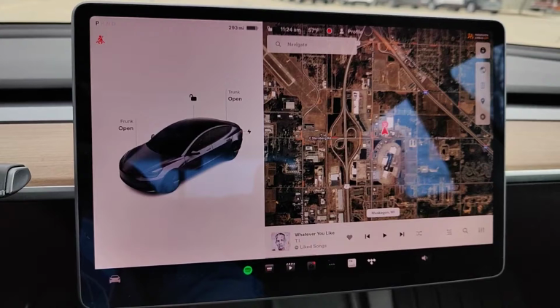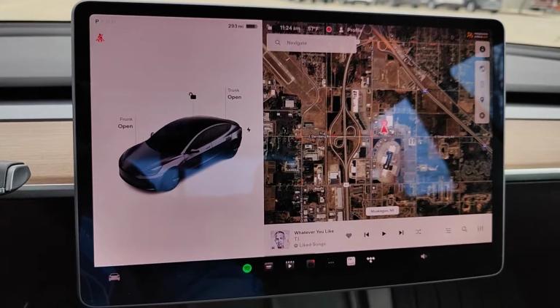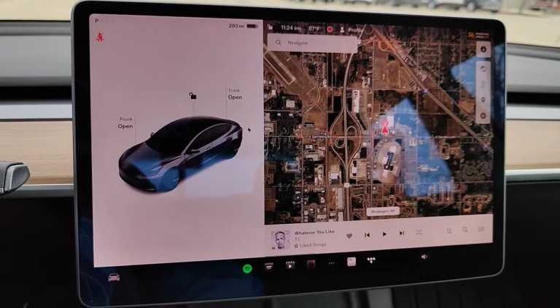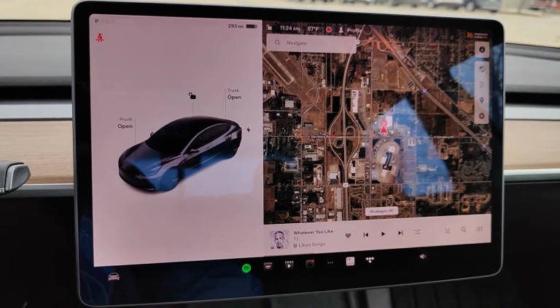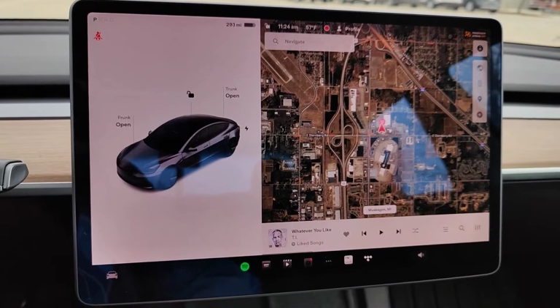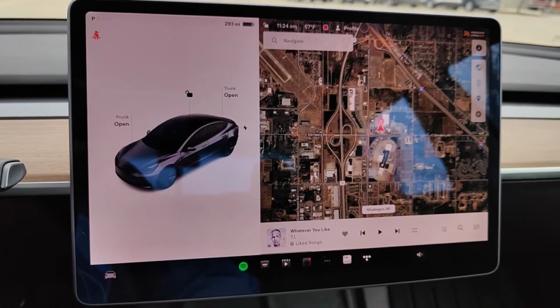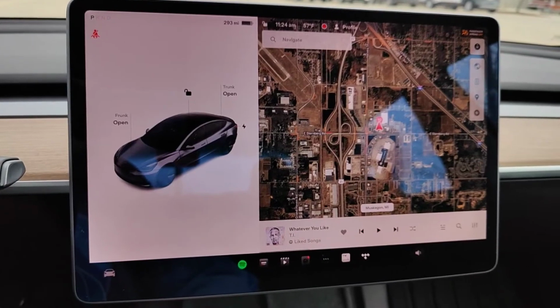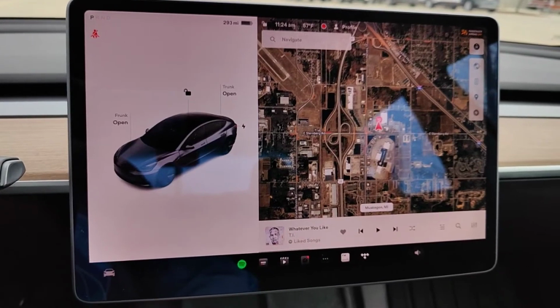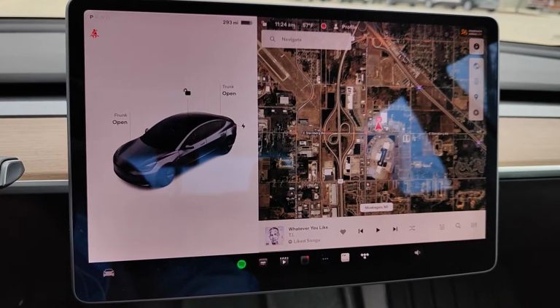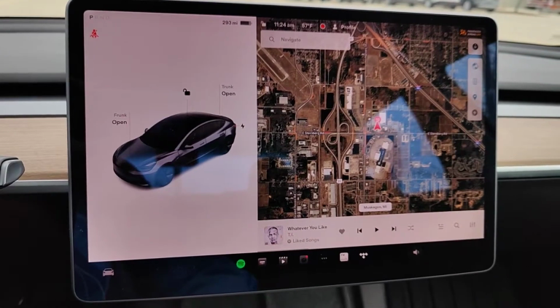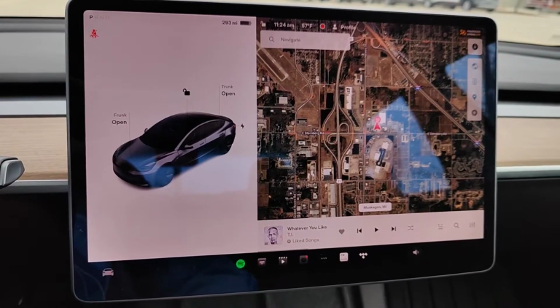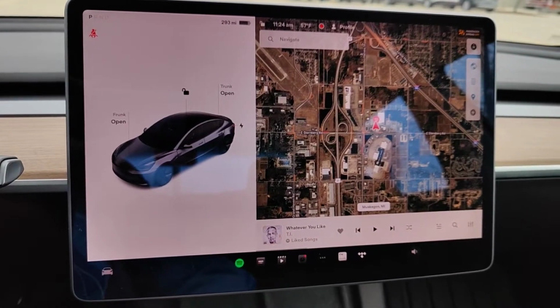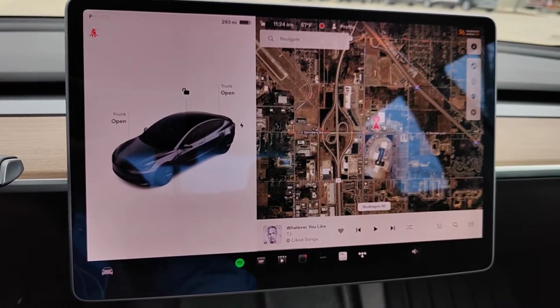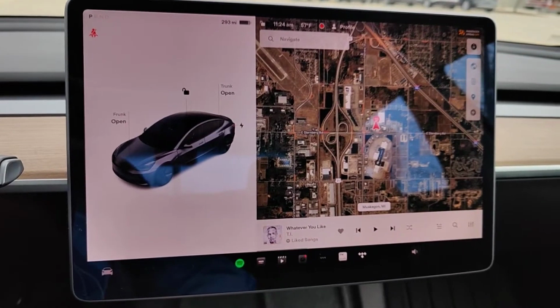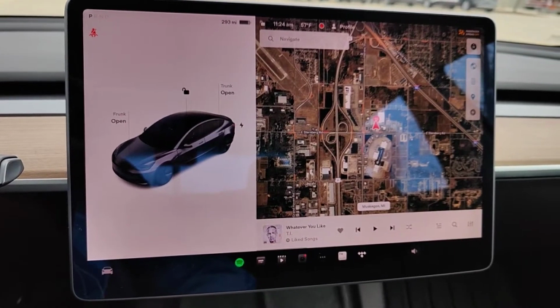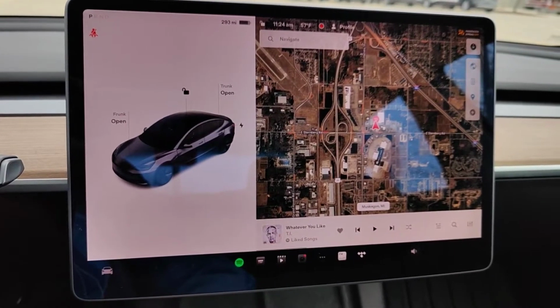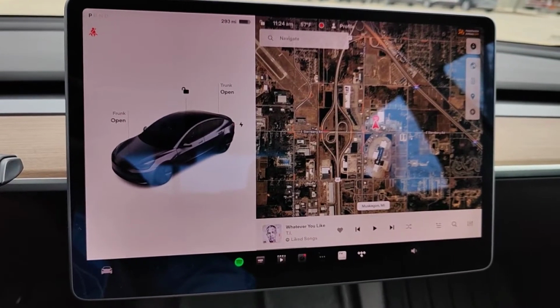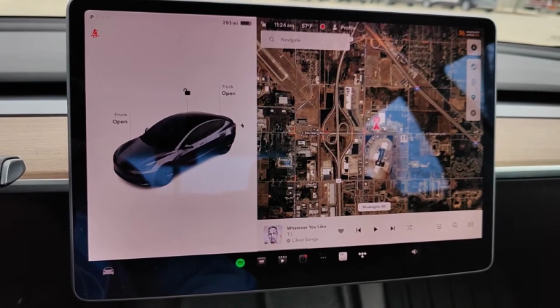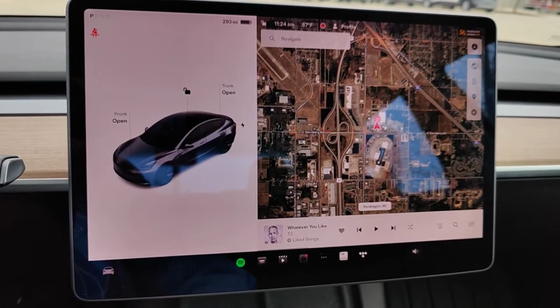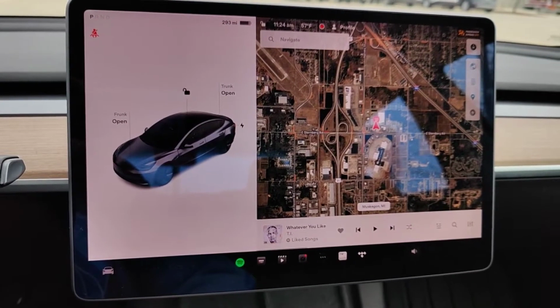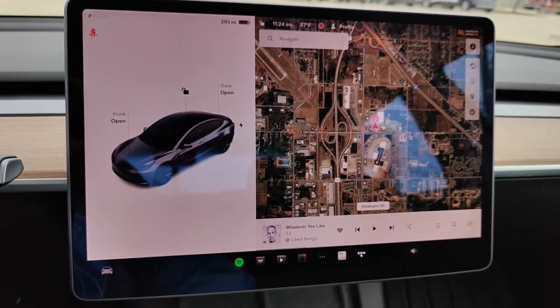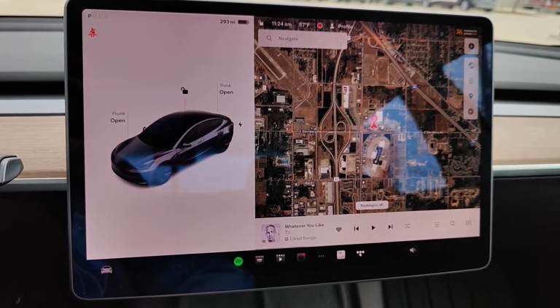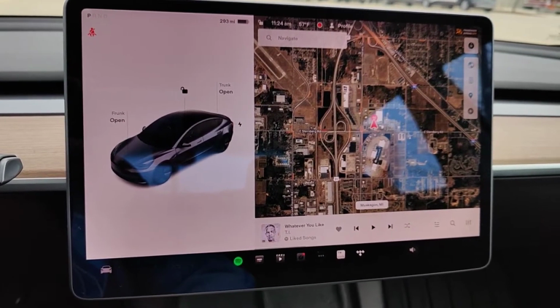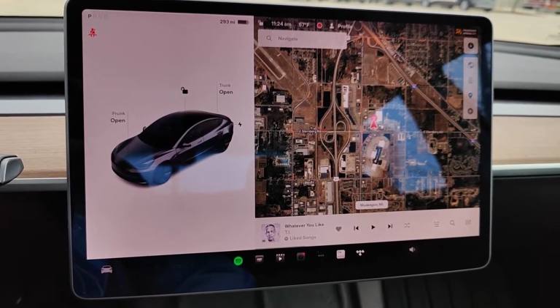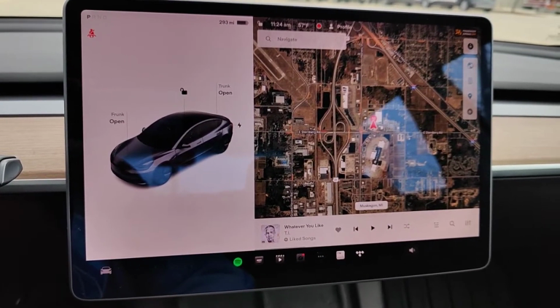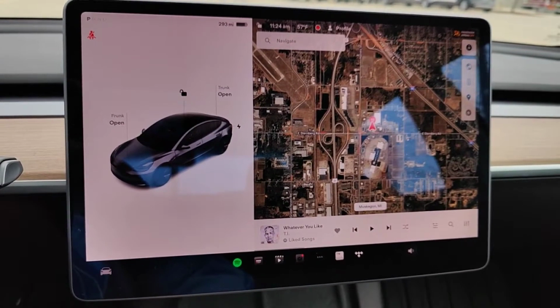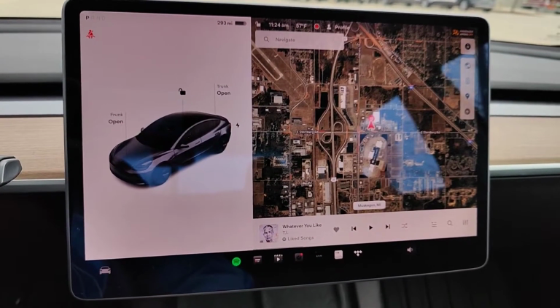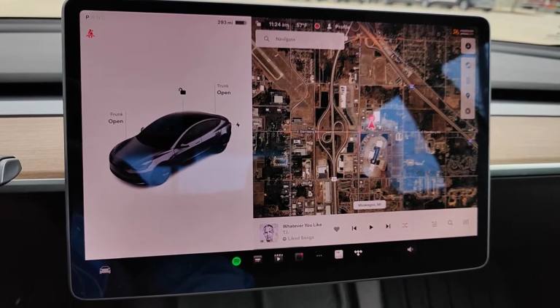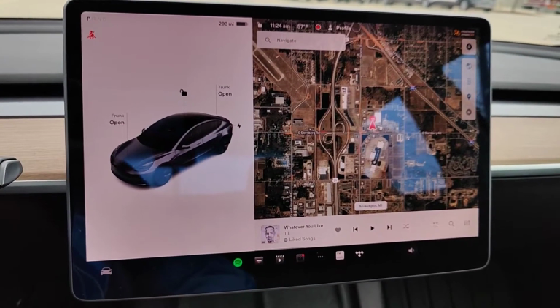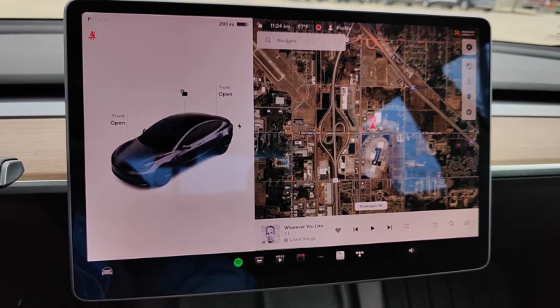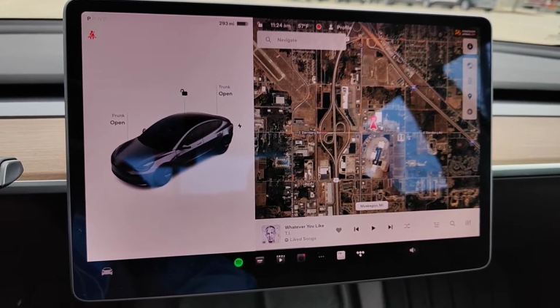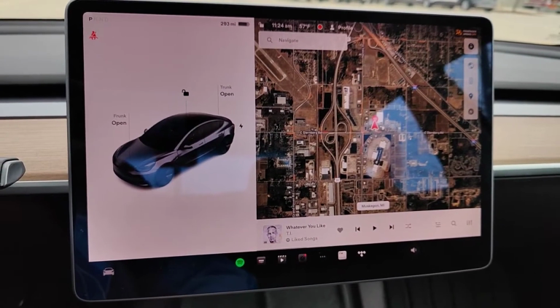Hey guys, in this video I'm going to walk you through the steps on how you use a Tesla Supercharger, and it's actually really simple.